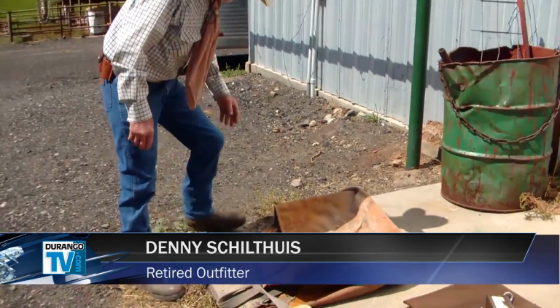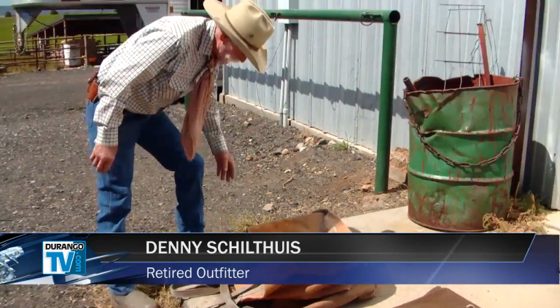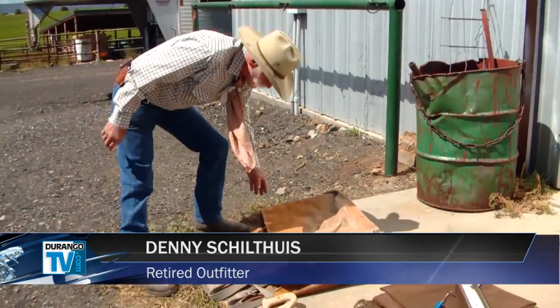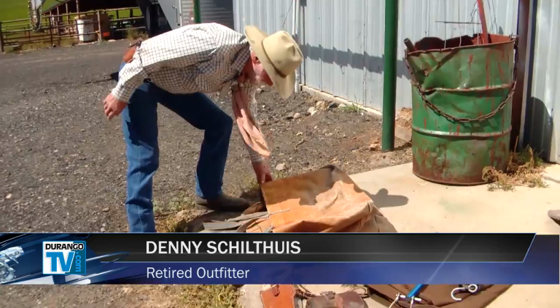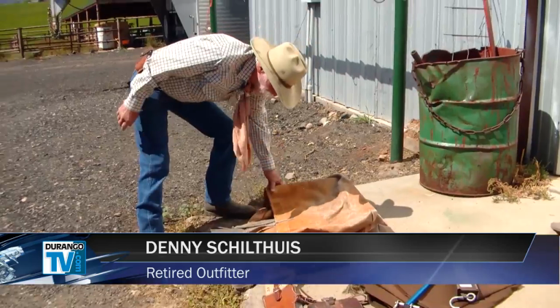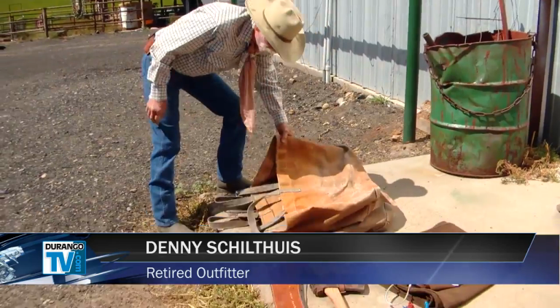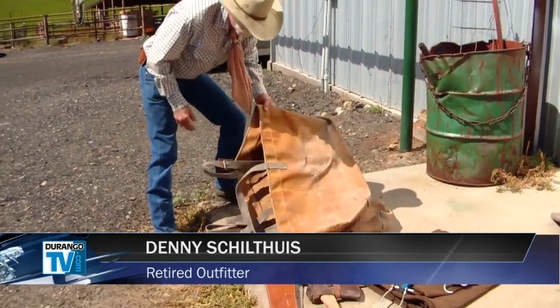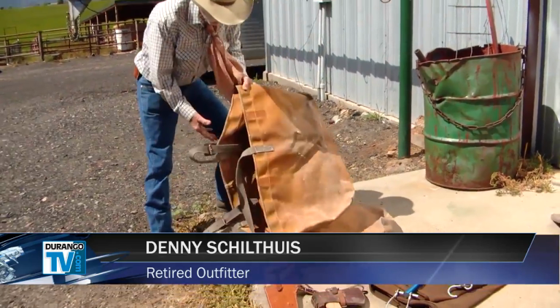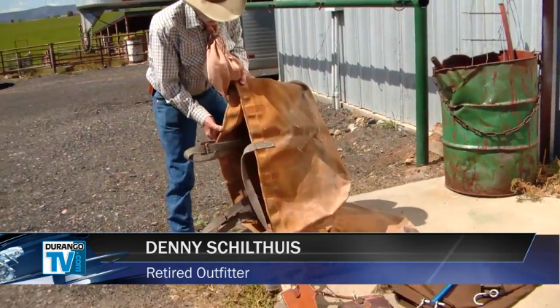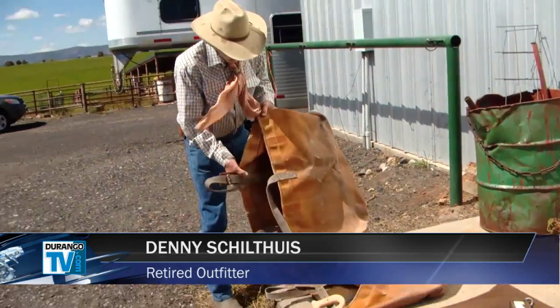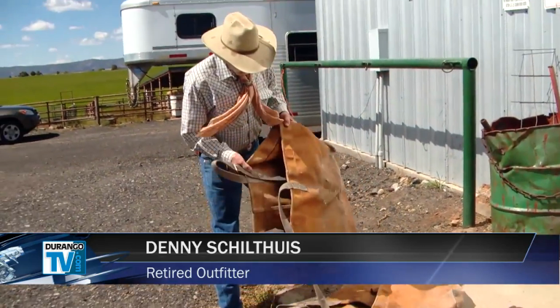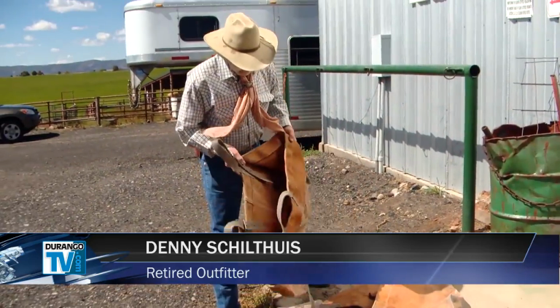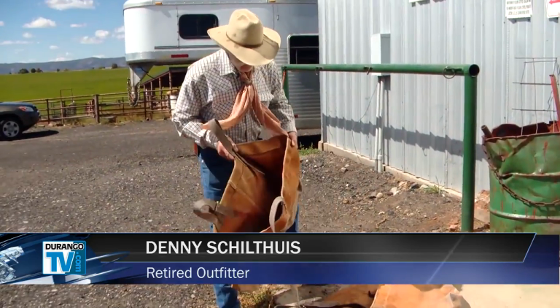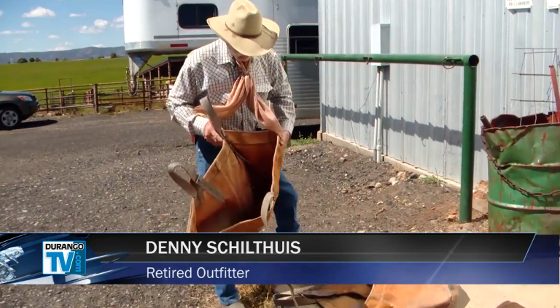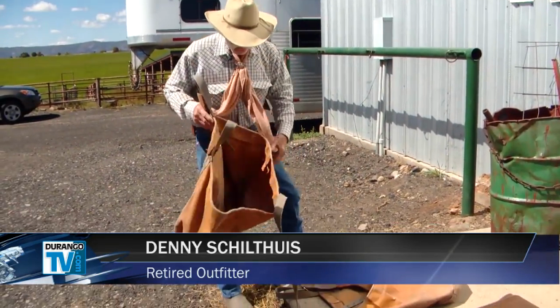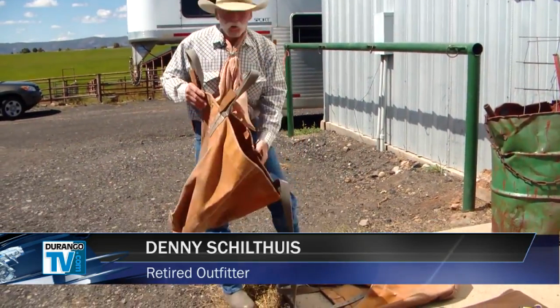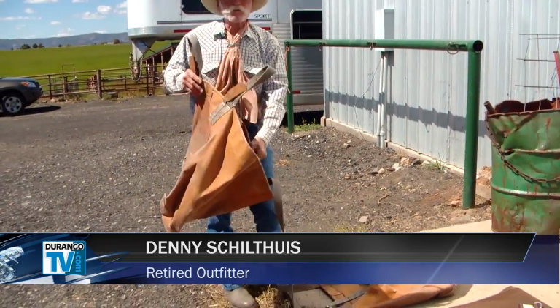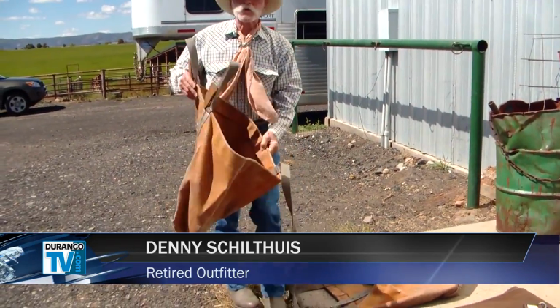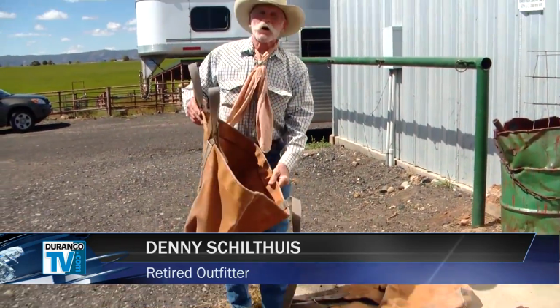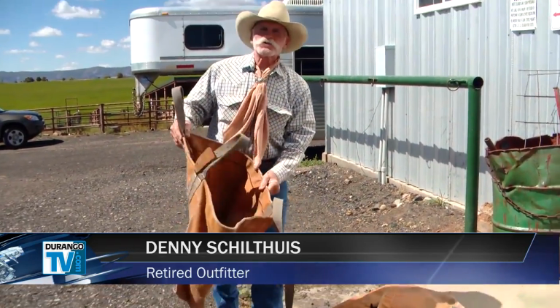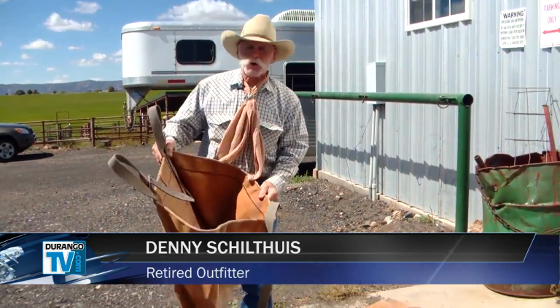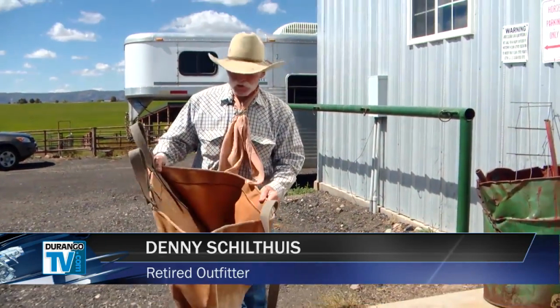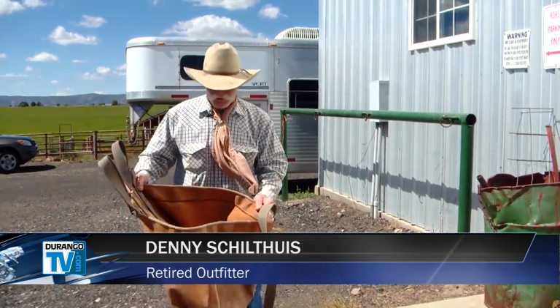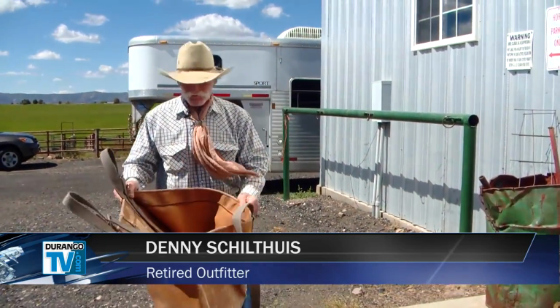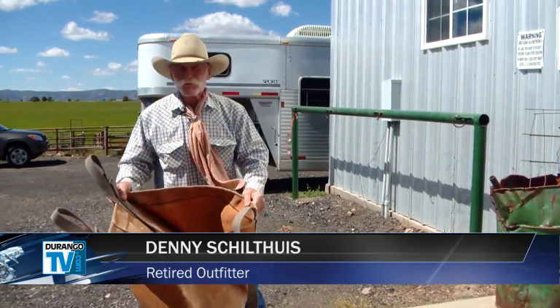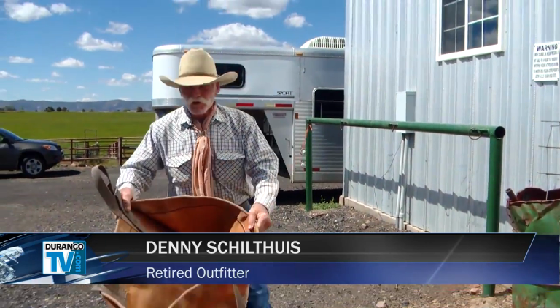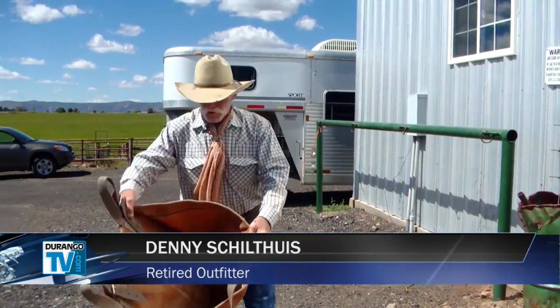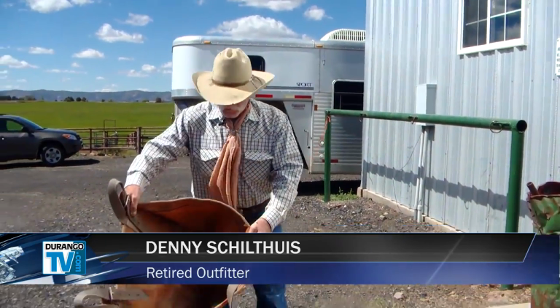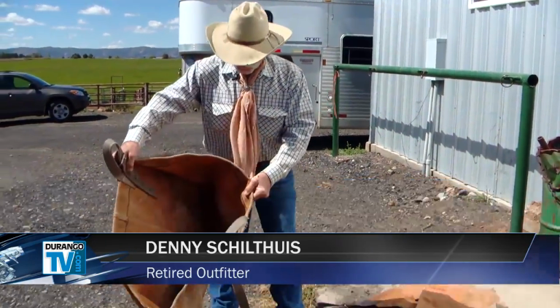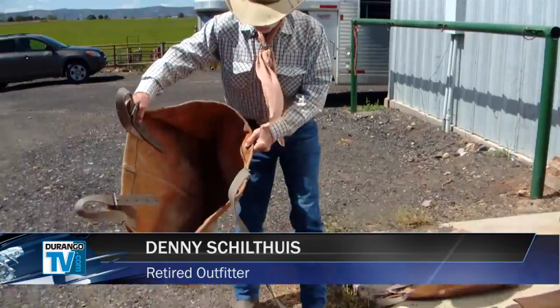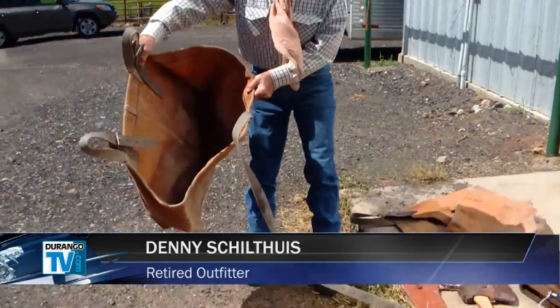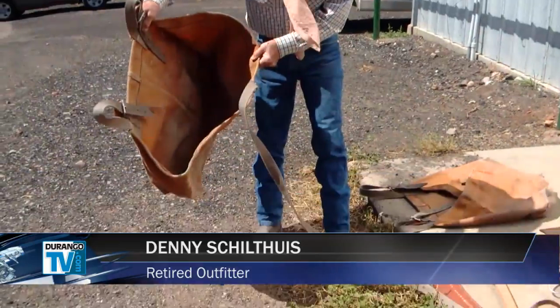These are panniers, which is a French word for large purse. Be sure to tune in next week to learn how to tie packs to your horse.